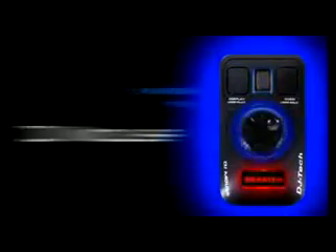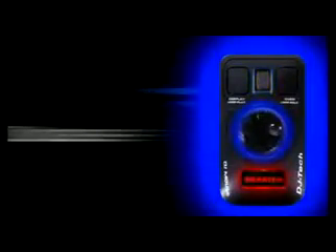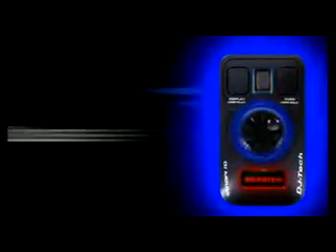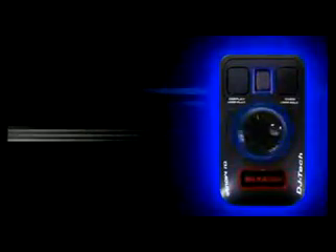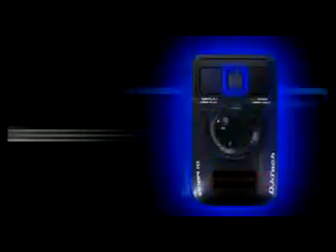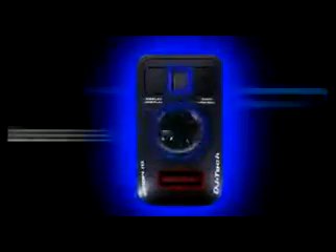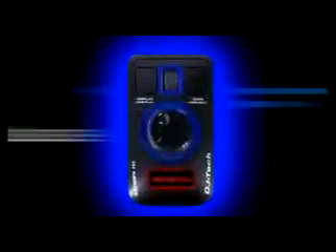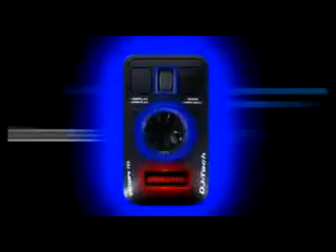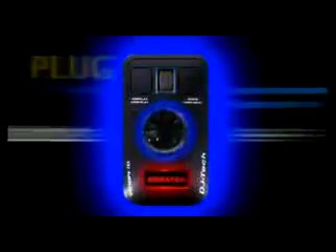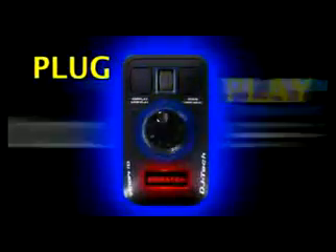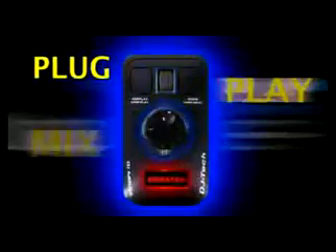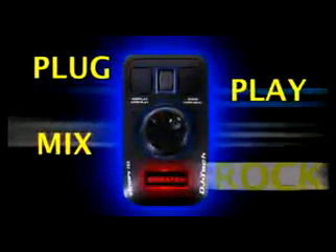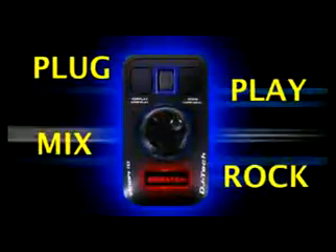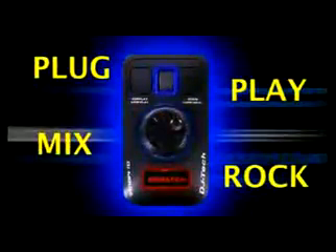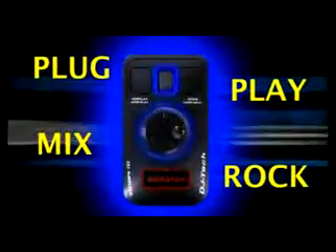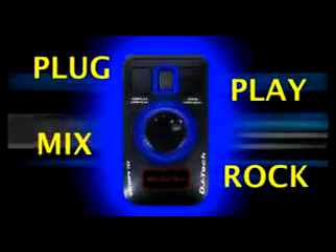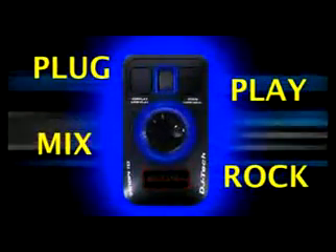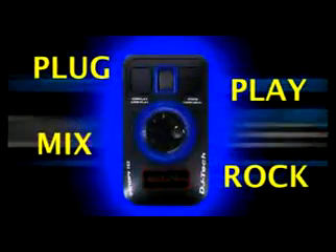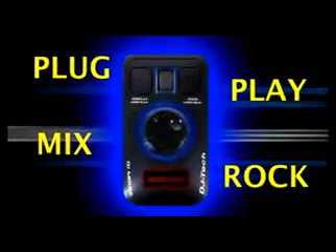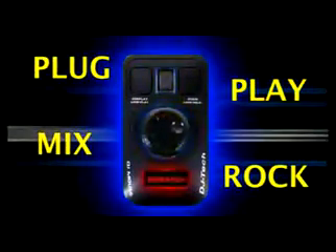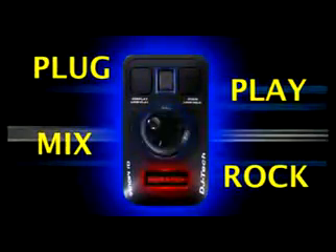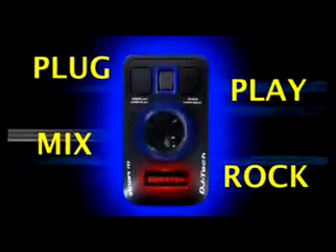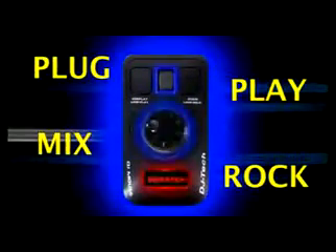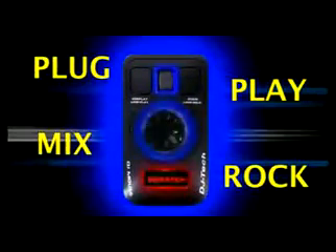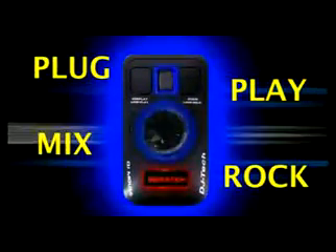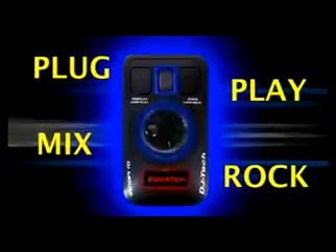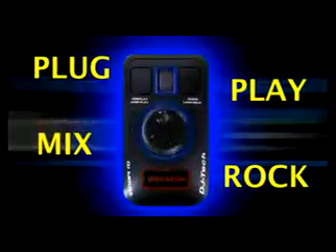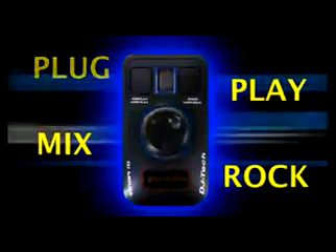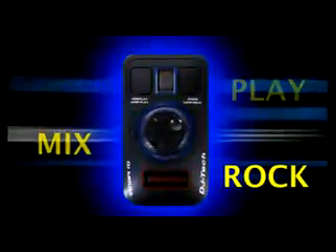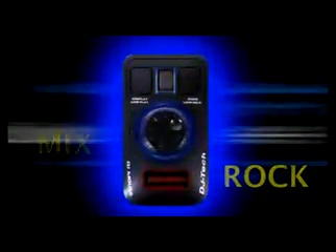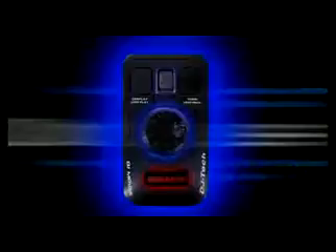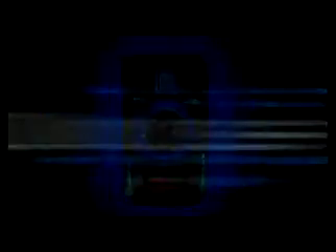DJ Mouse will rock solid all your MP3s and let you be the king of the dance floor.